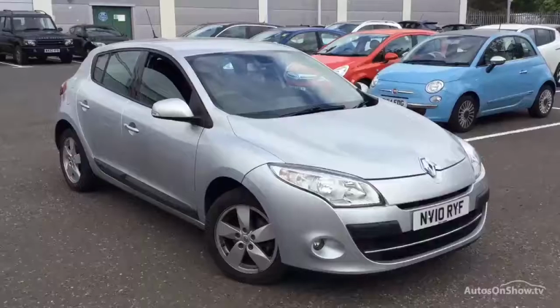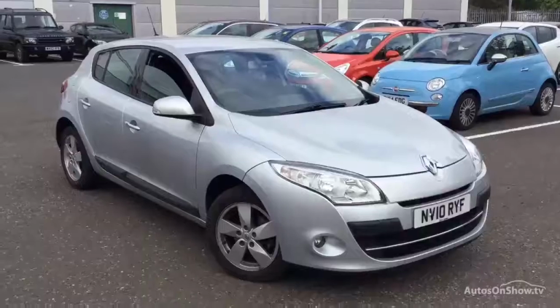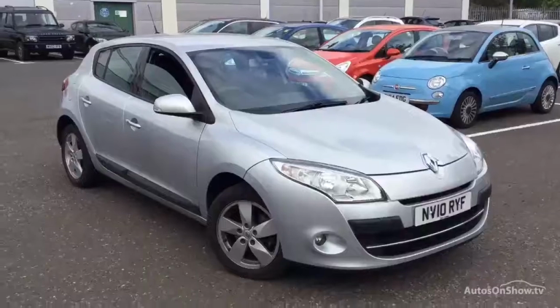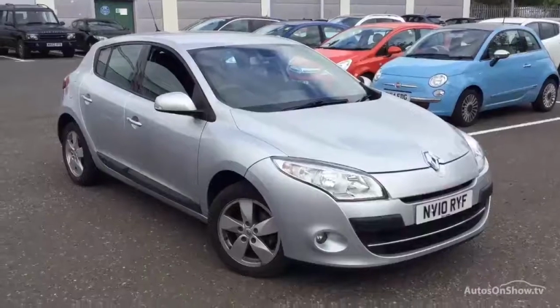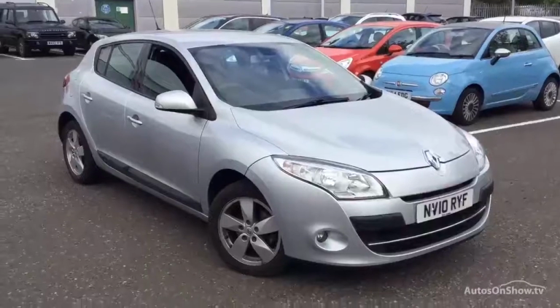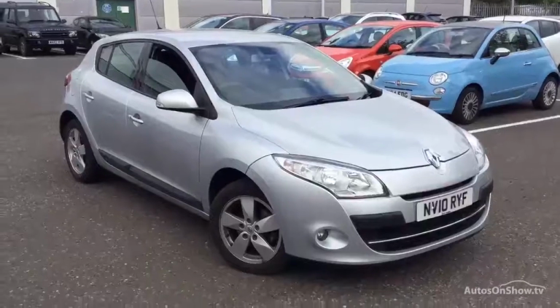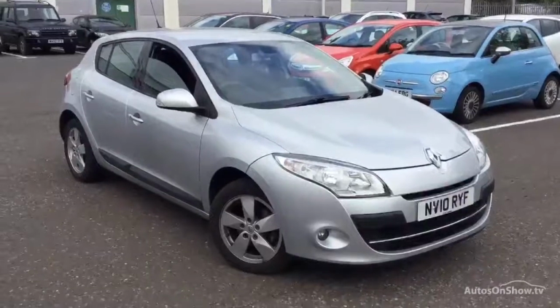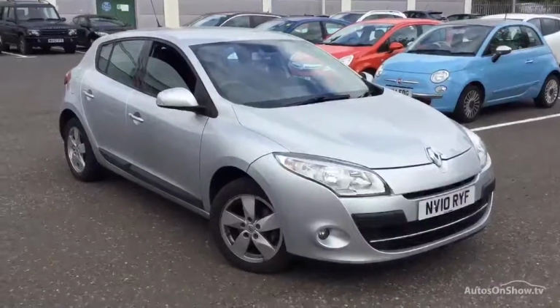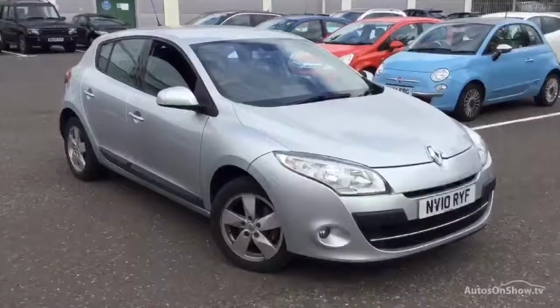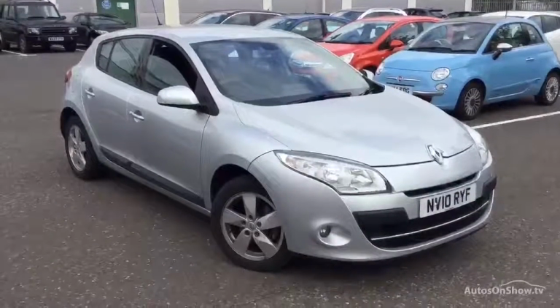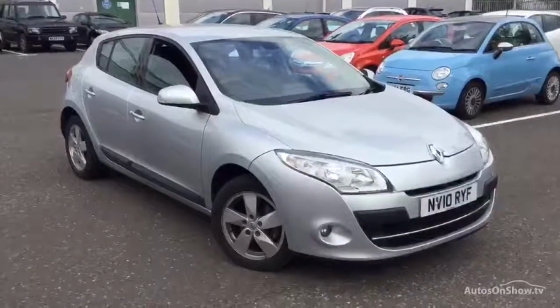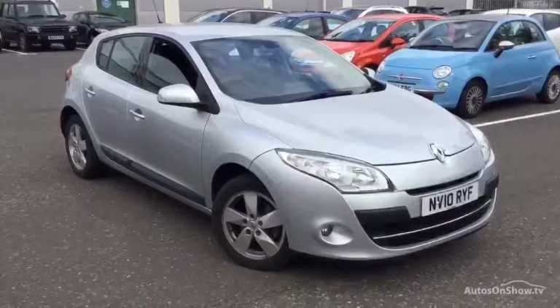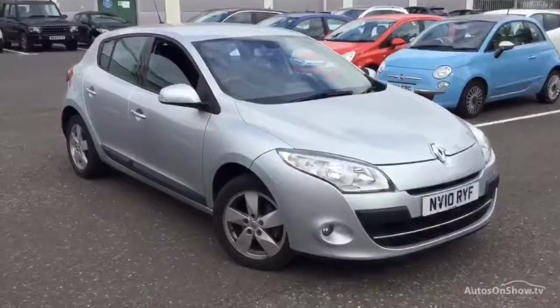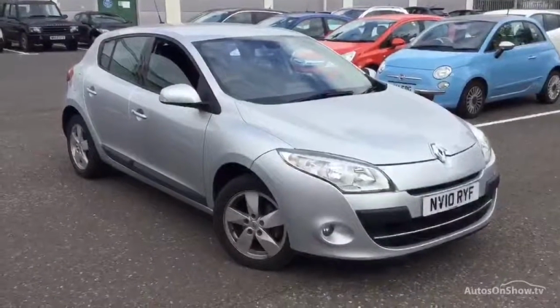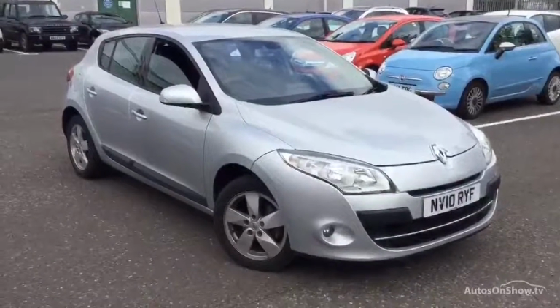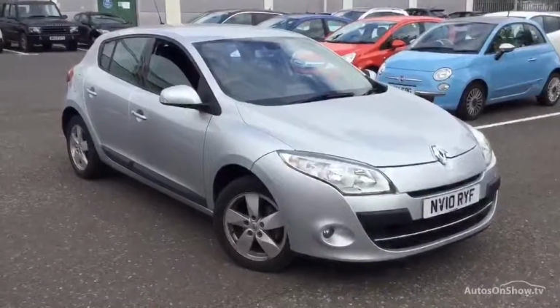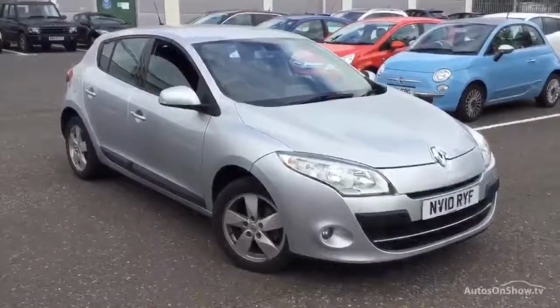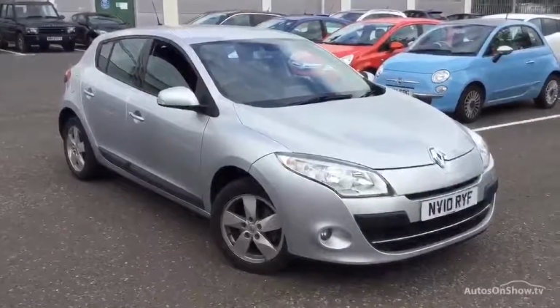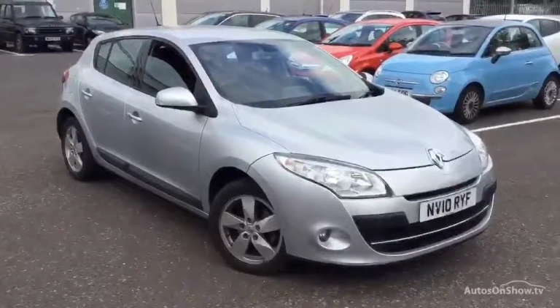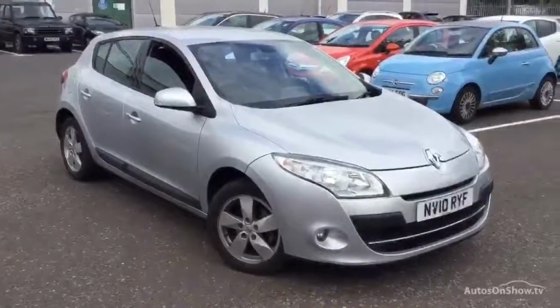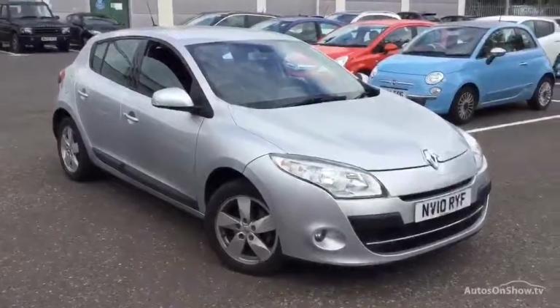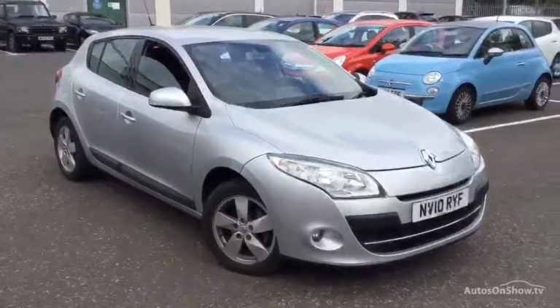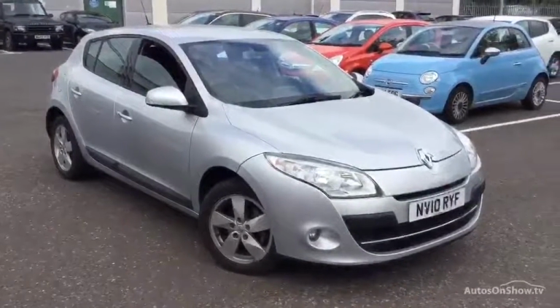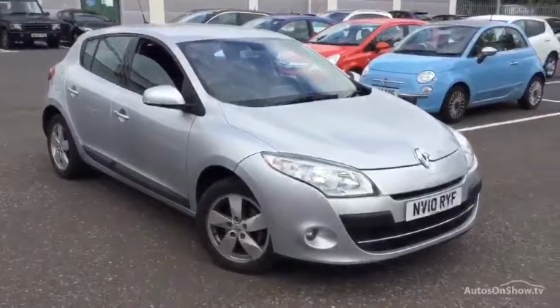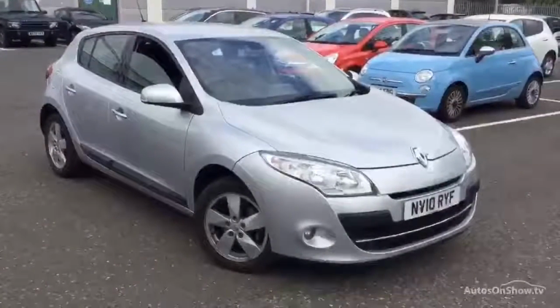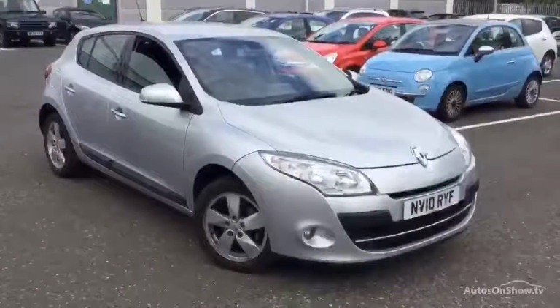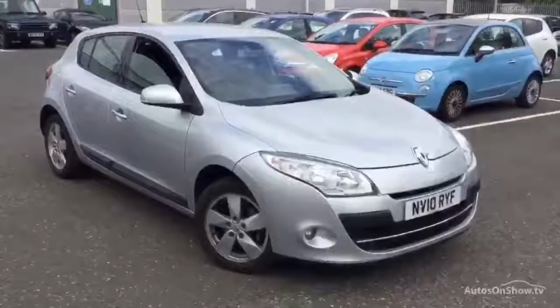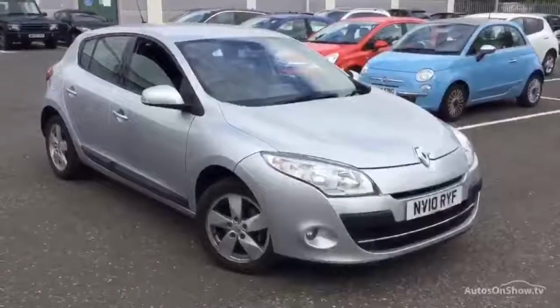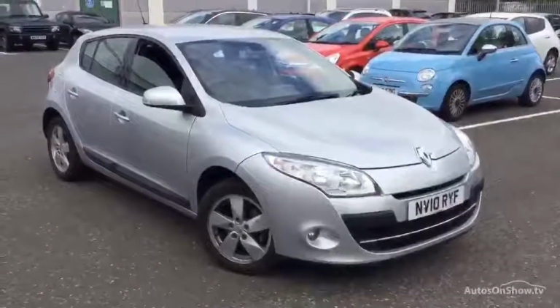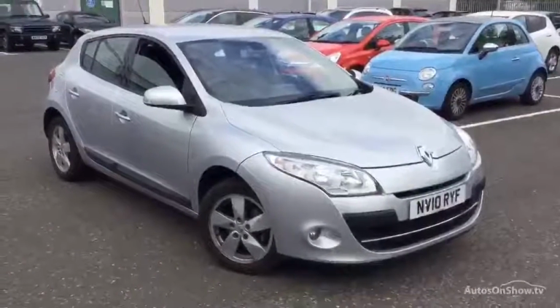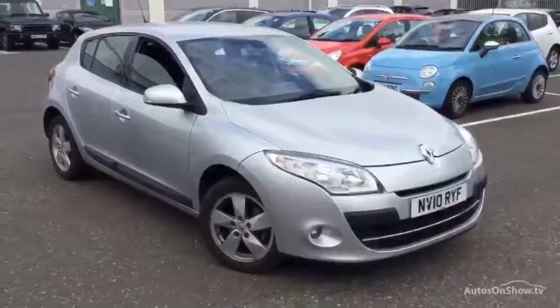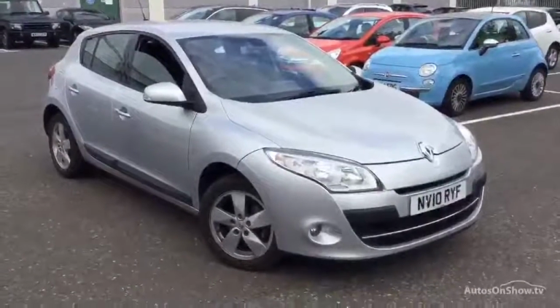Here we have a 2010 Renault Megane 5-door hatchback Dynamic with navigation.